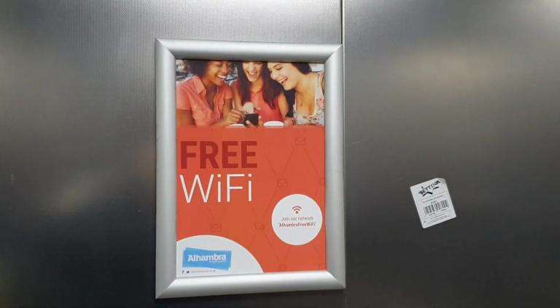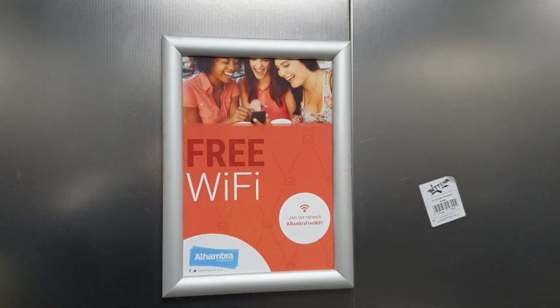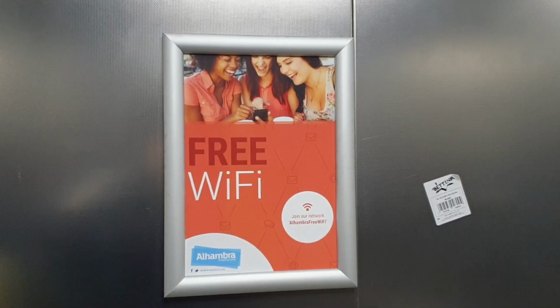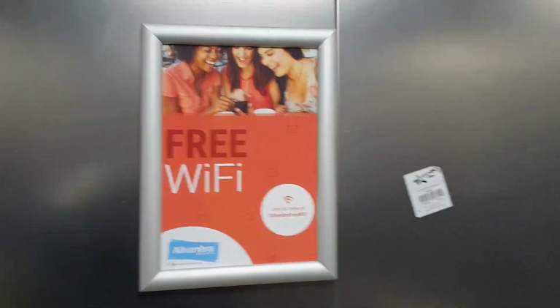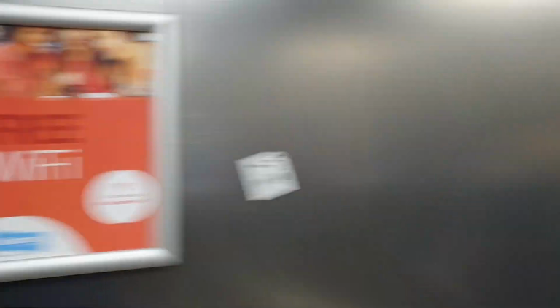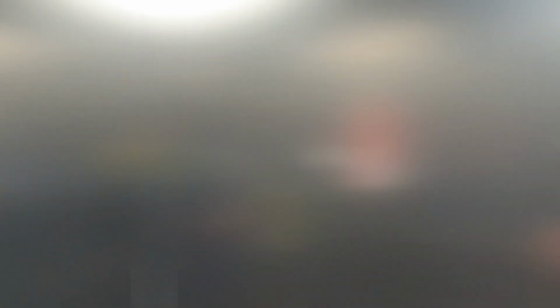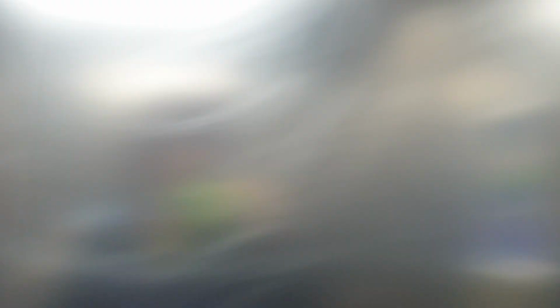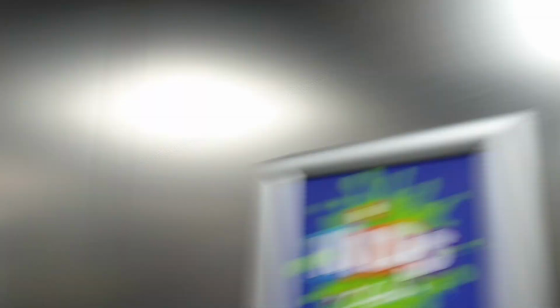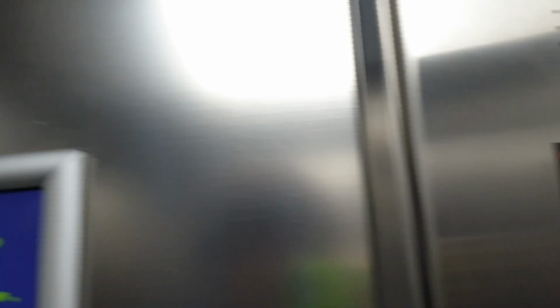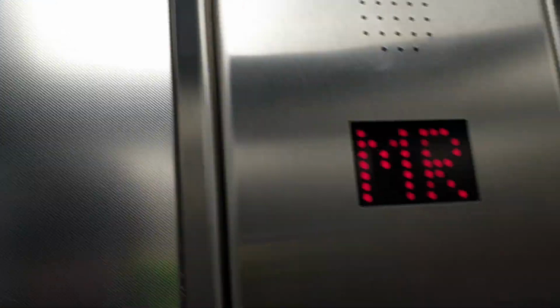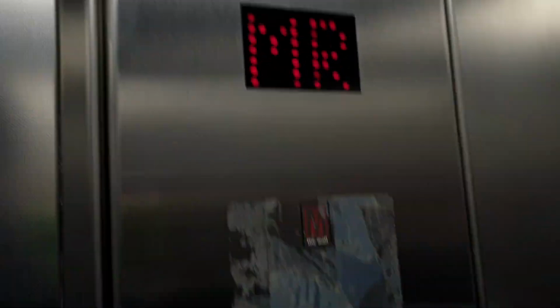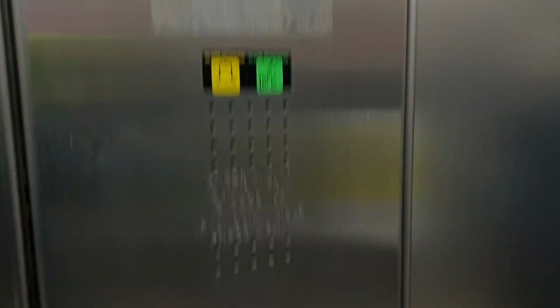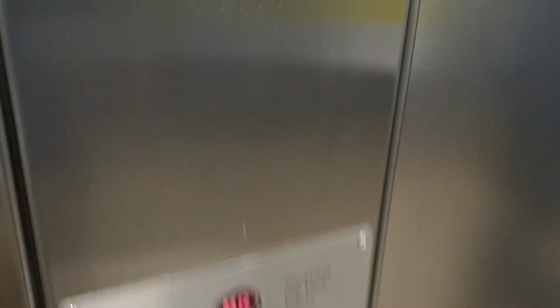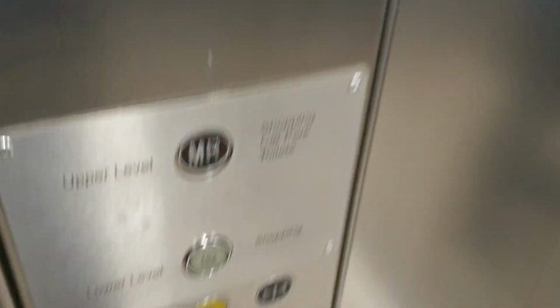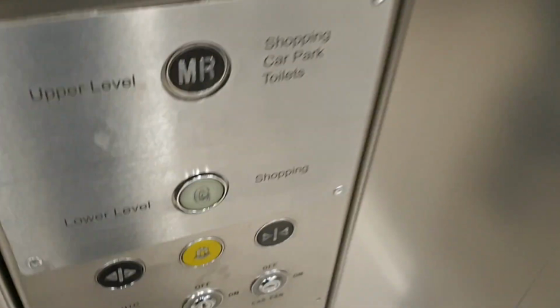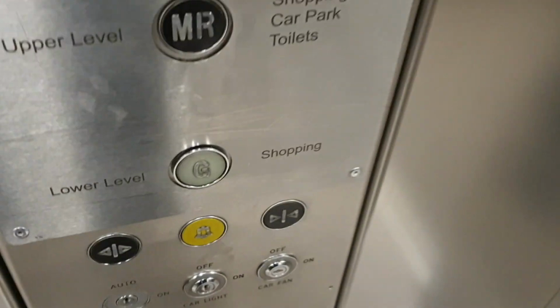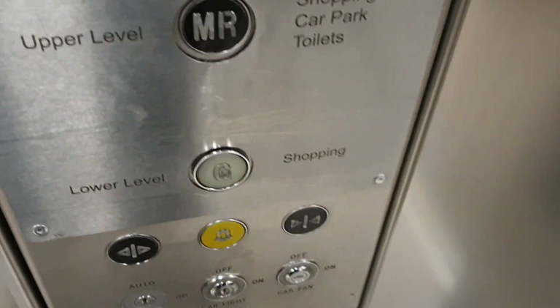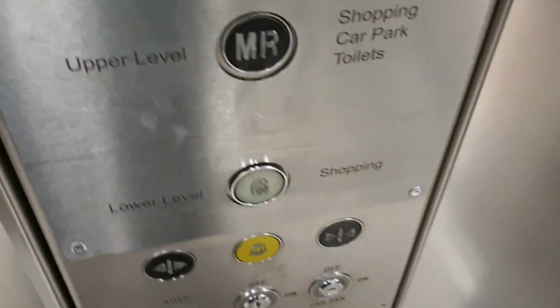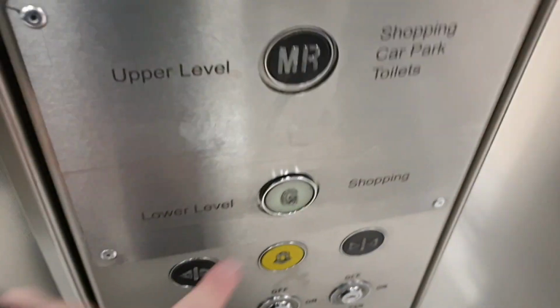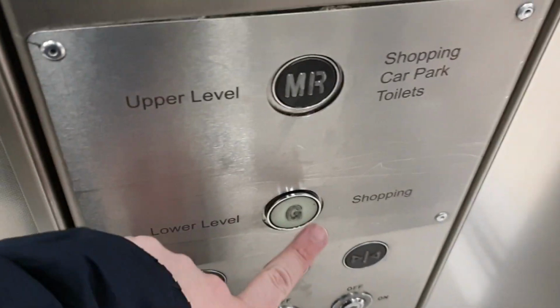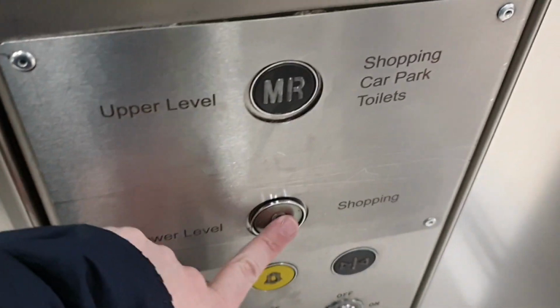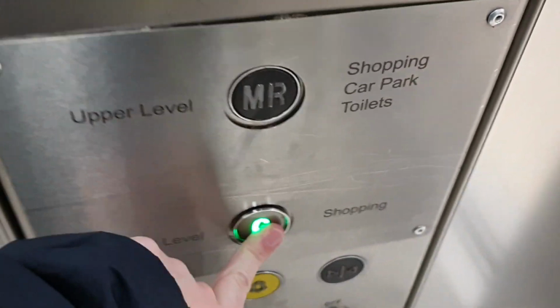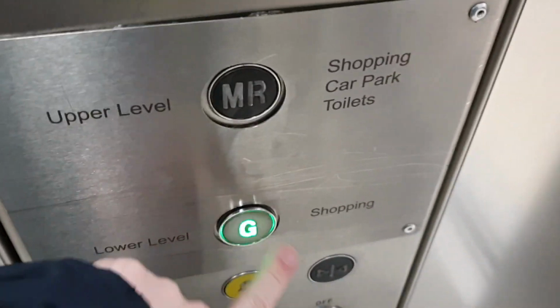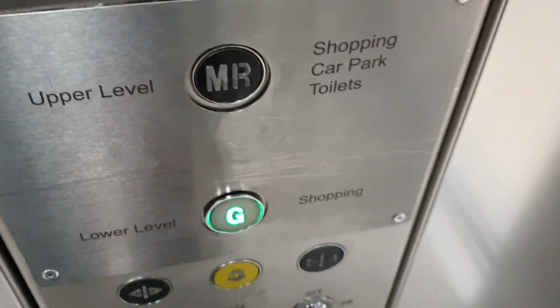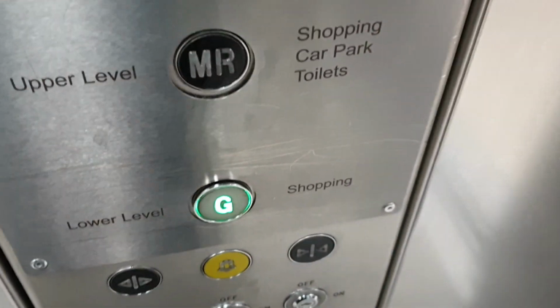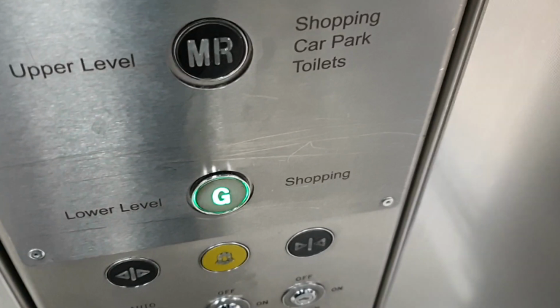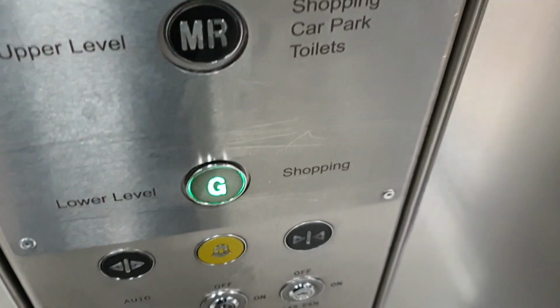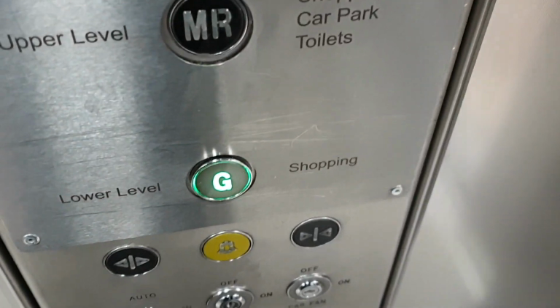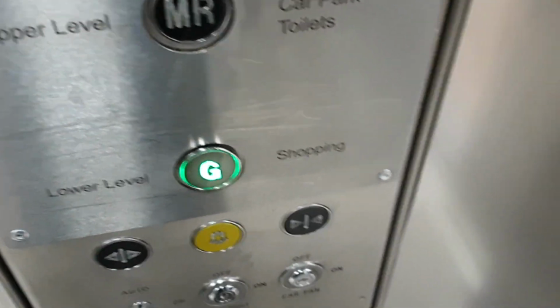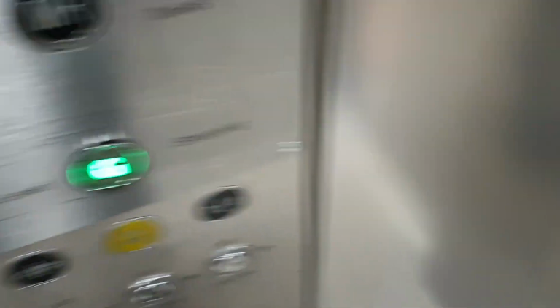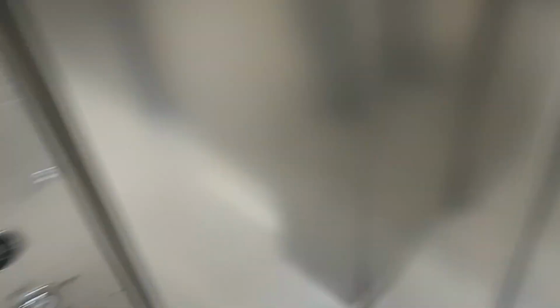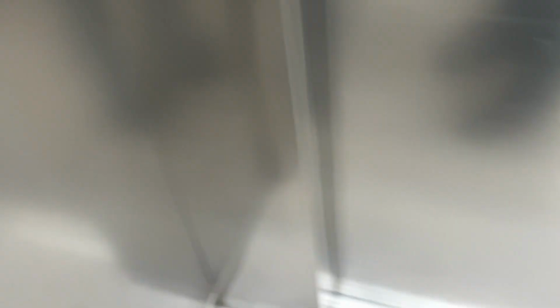Market Street Level. Here we are at Market Street Level. Going back down to G. Lift going down. Doors closing.